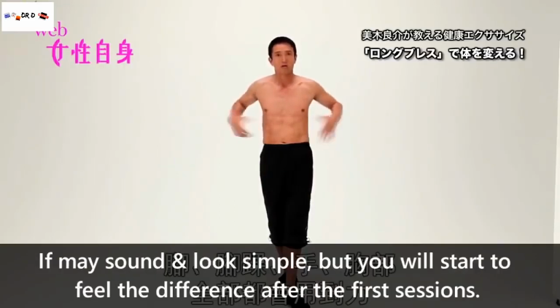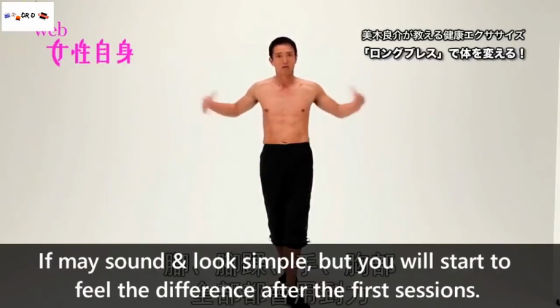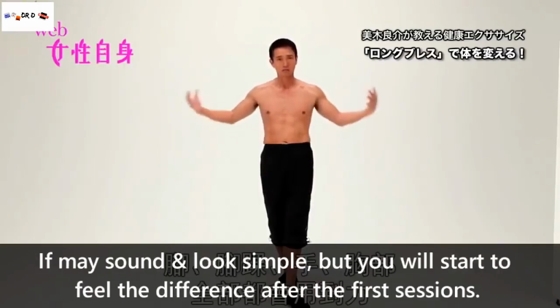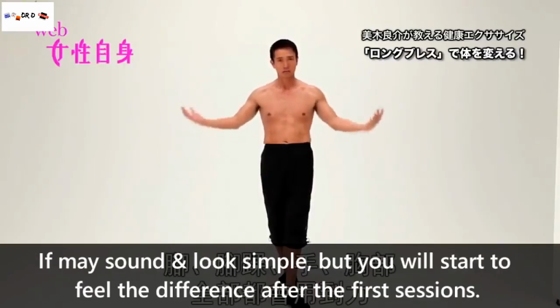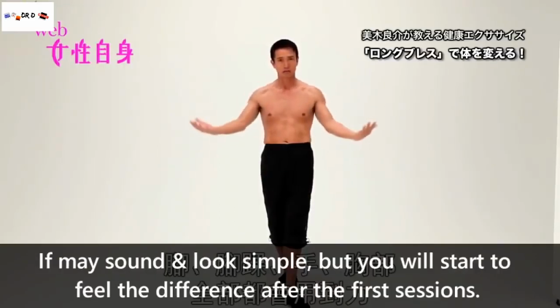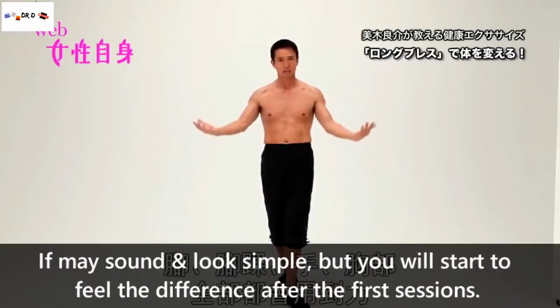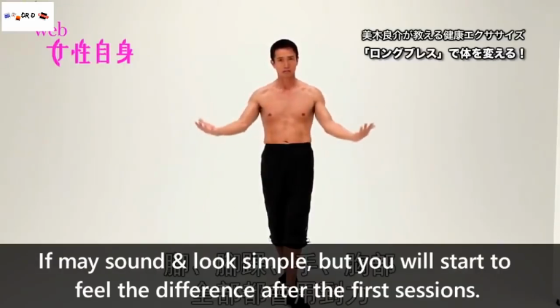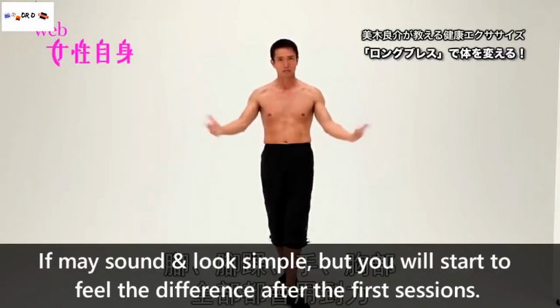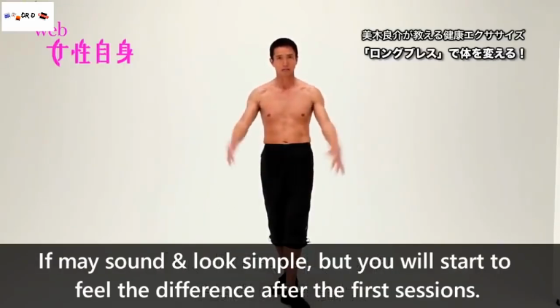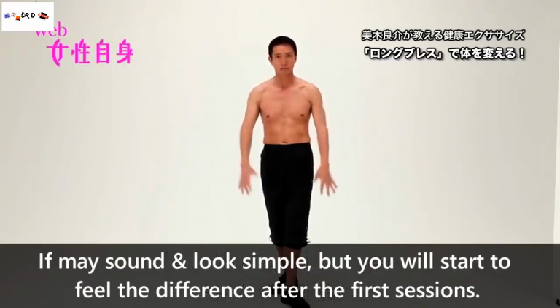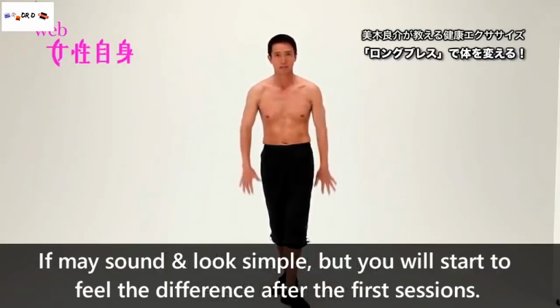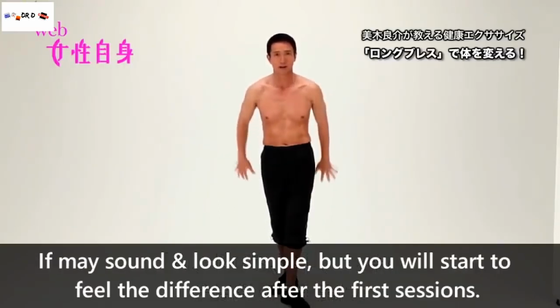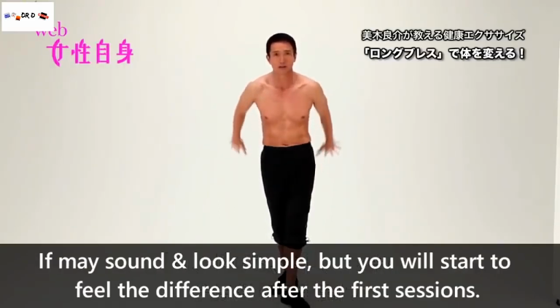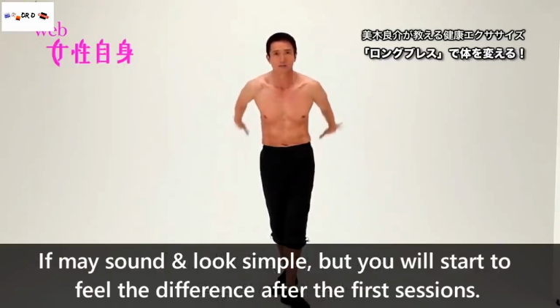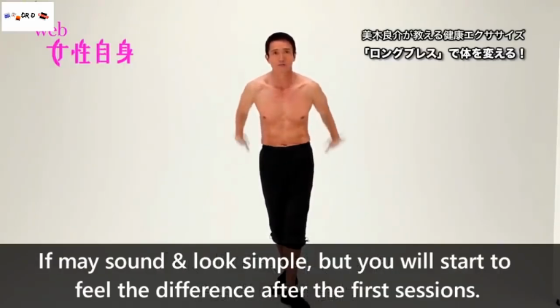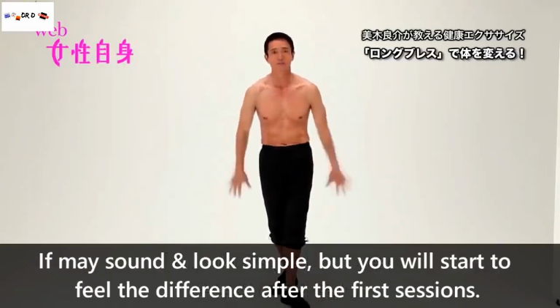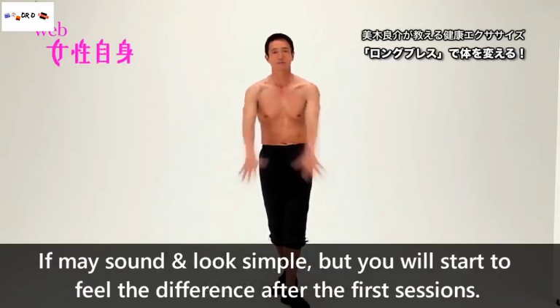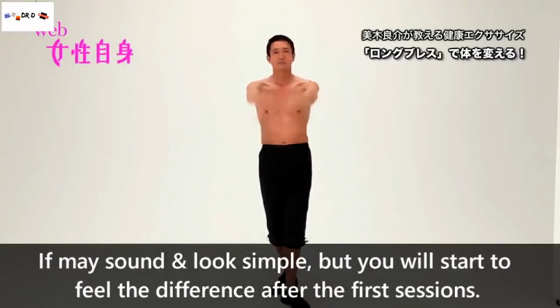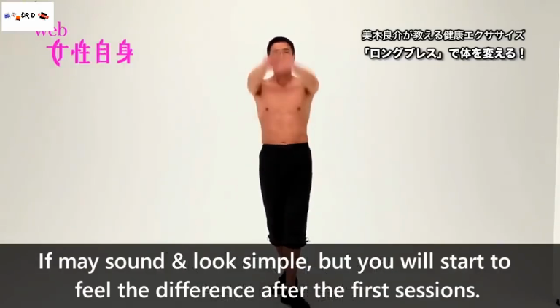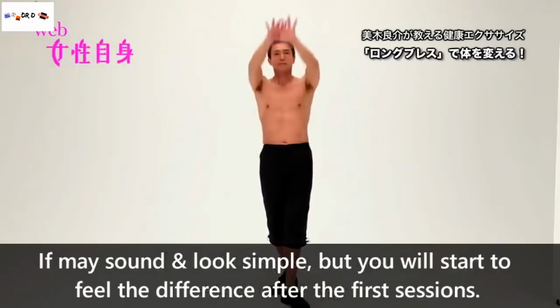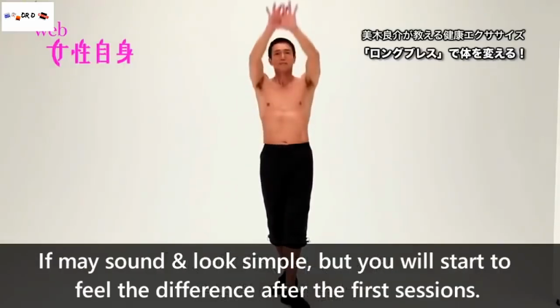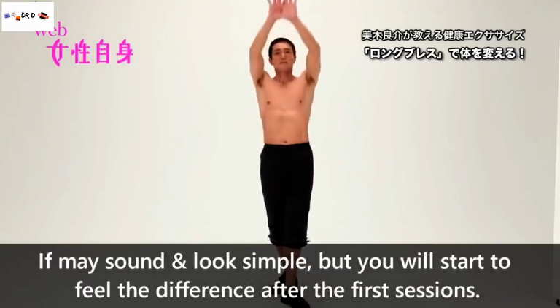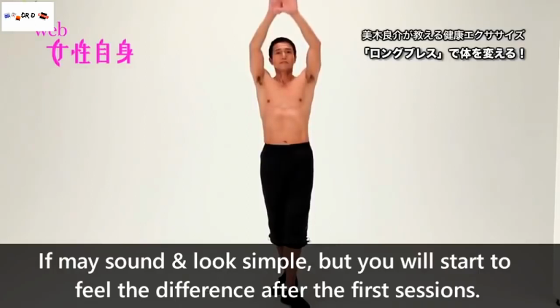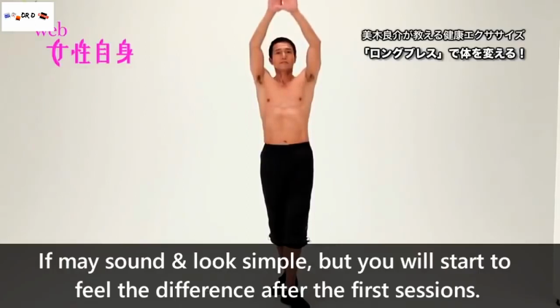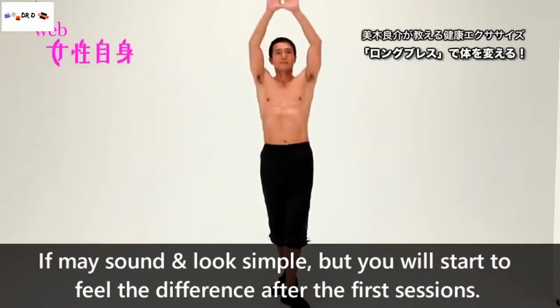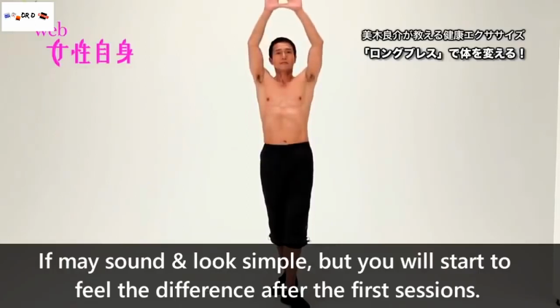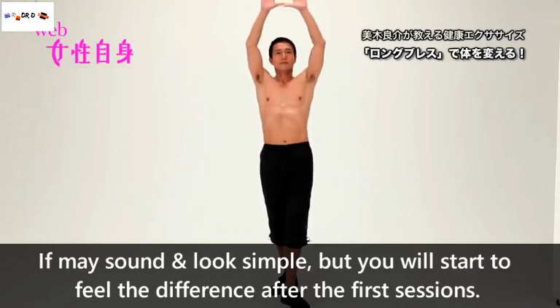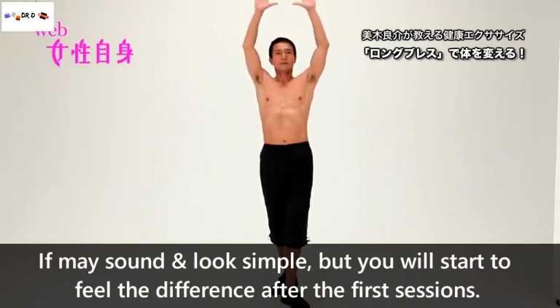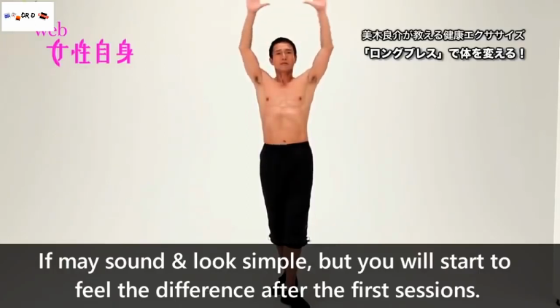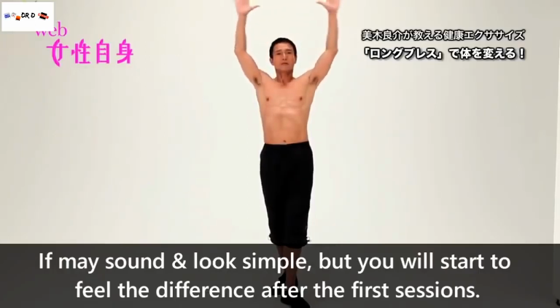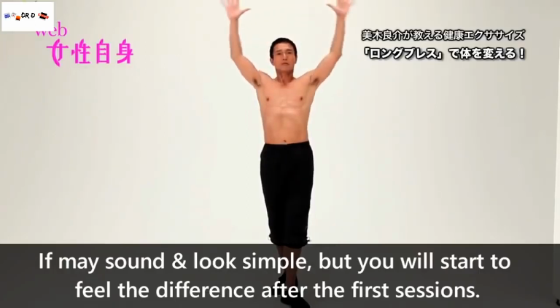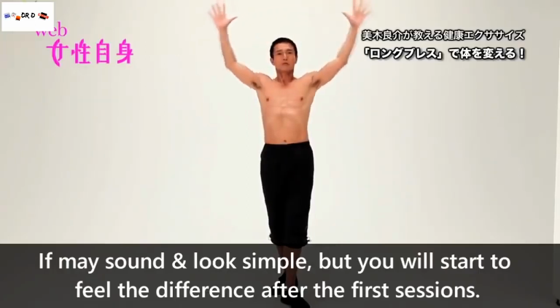It may sound and look simple, but you will definitely start to feel the difference after the first few sessions.